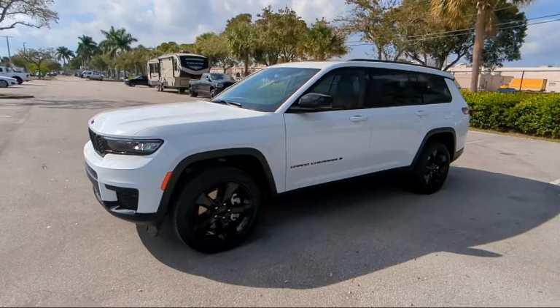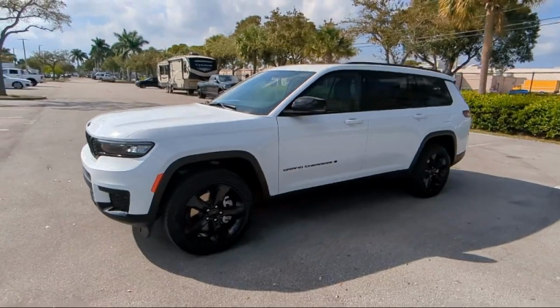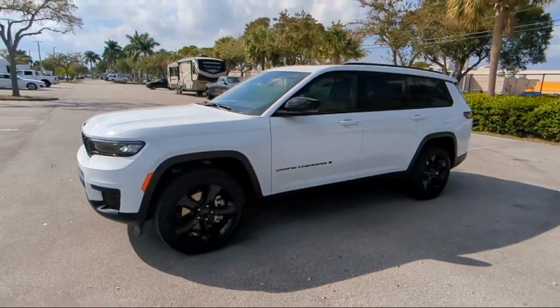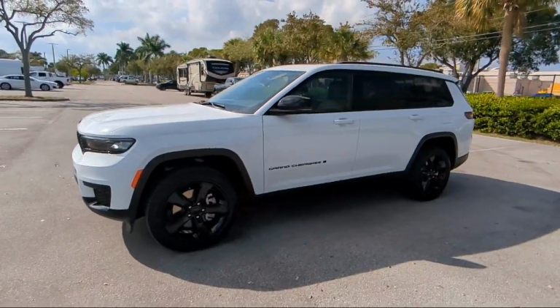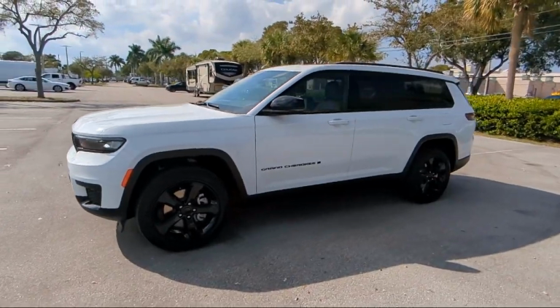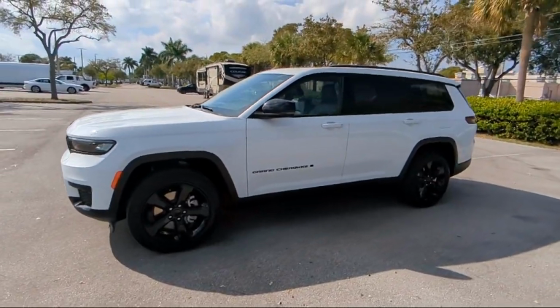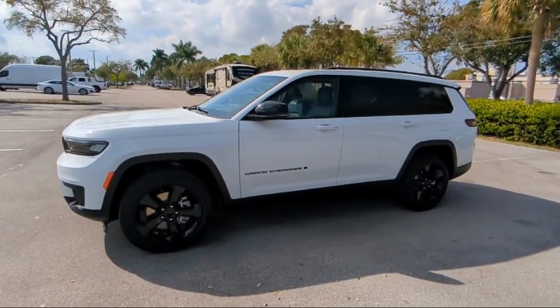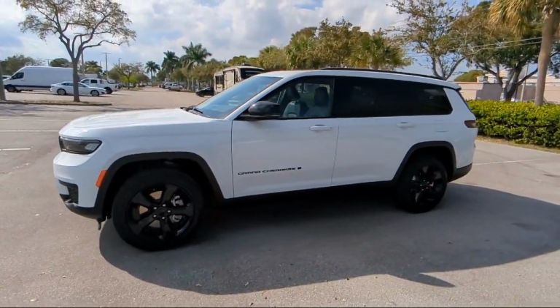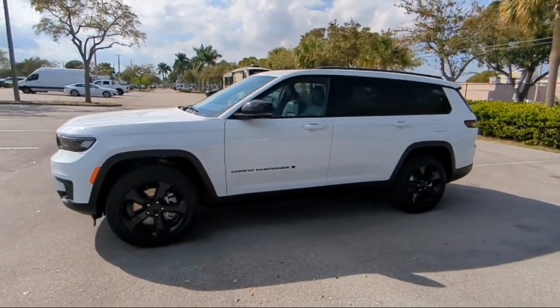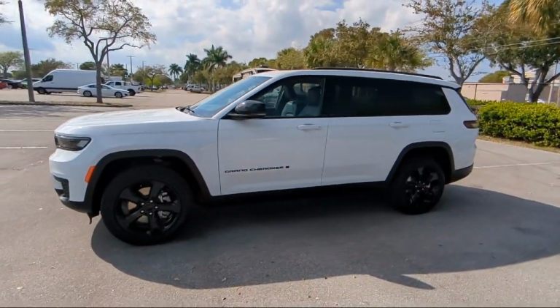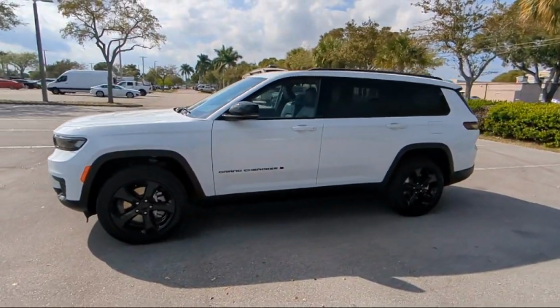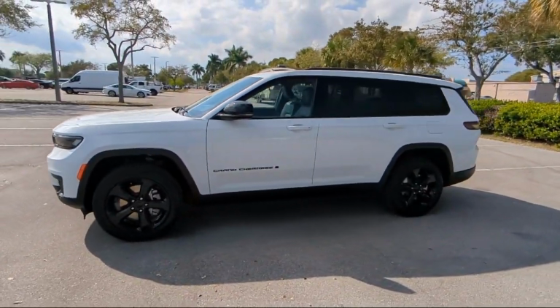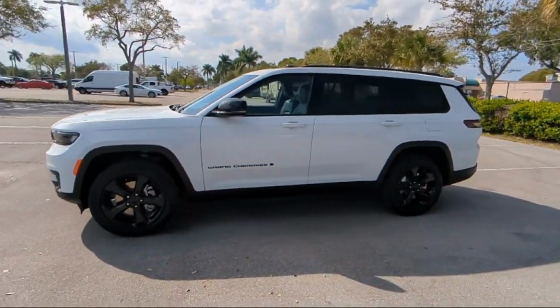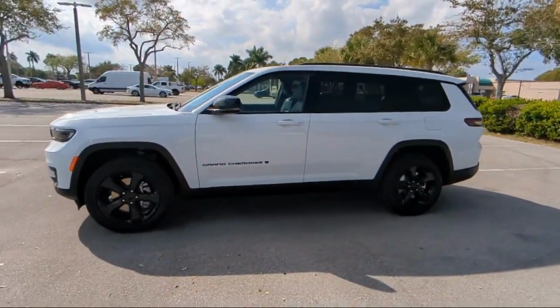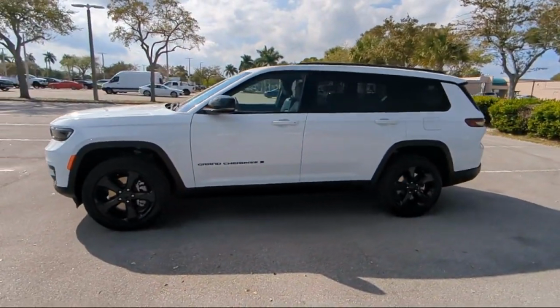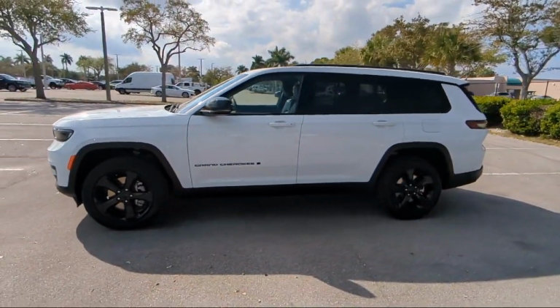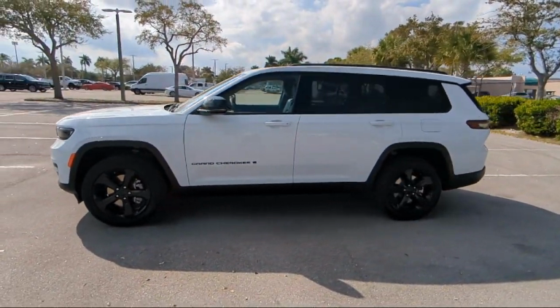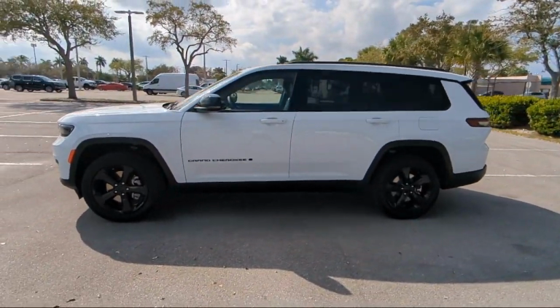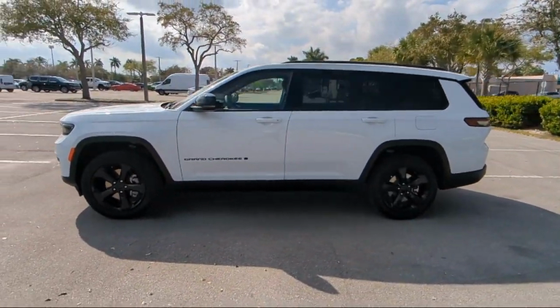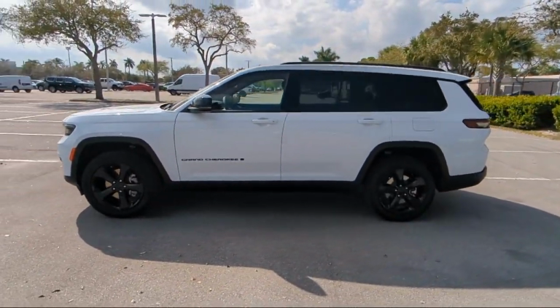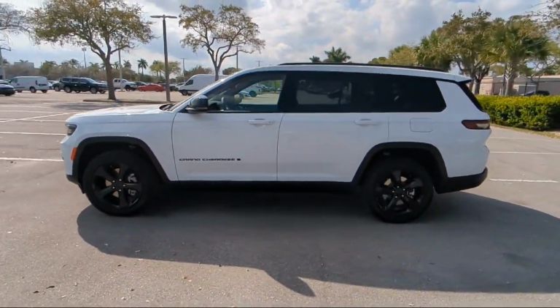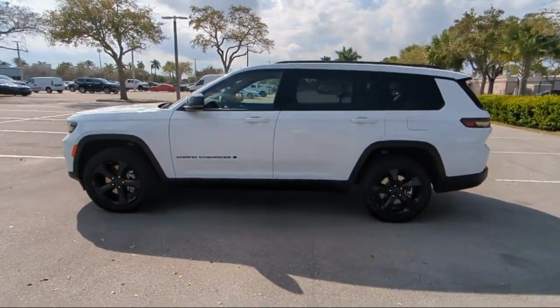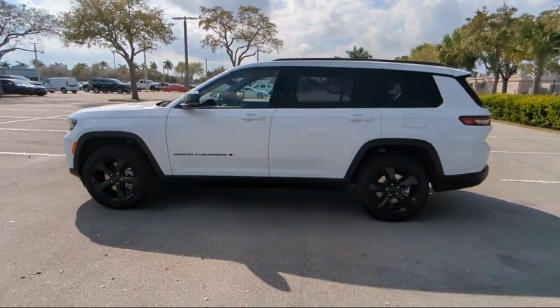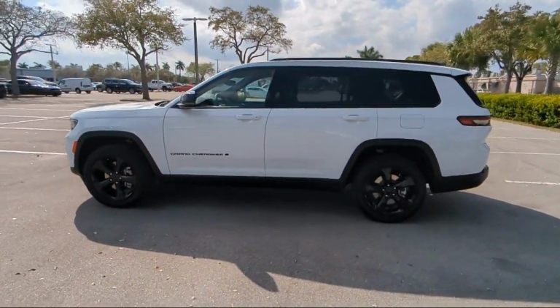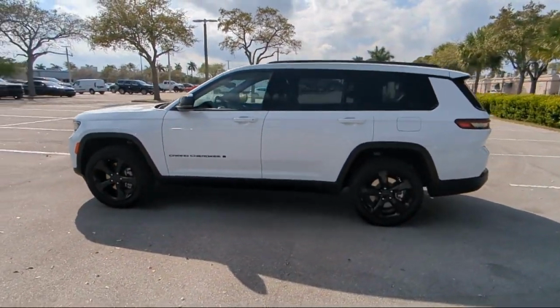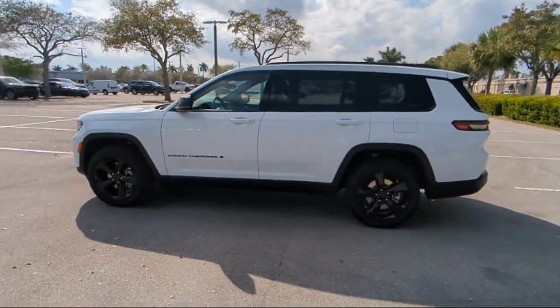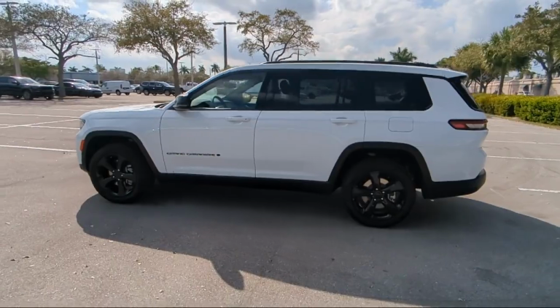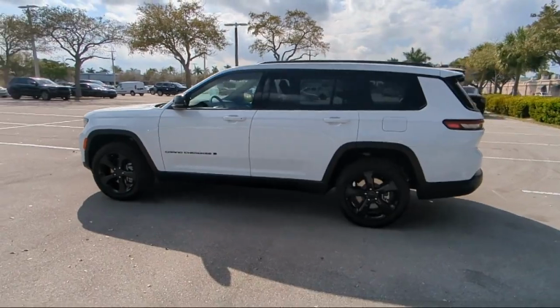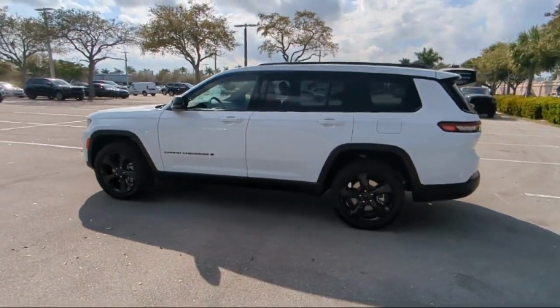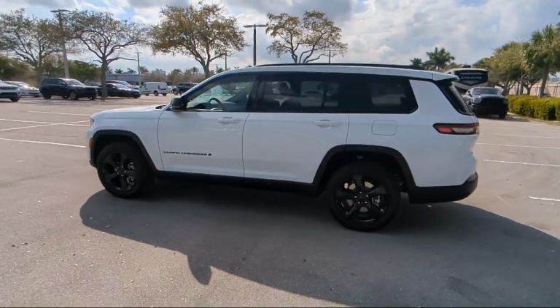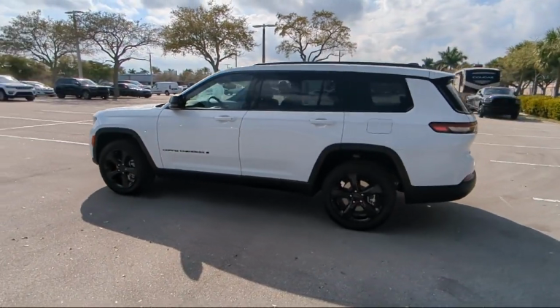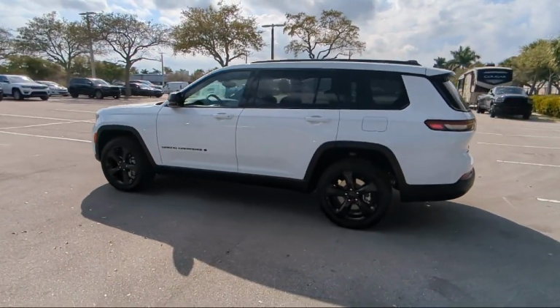So come visit us today at Arego Chrysler Dodge Jeep Ram Margate, and remember, you gotta go Arego.